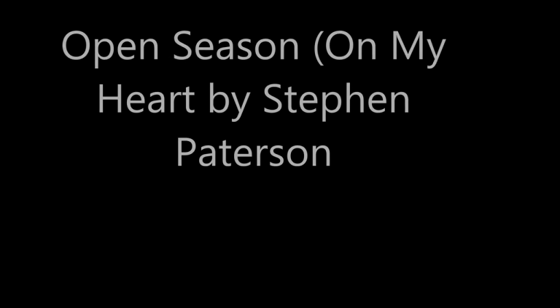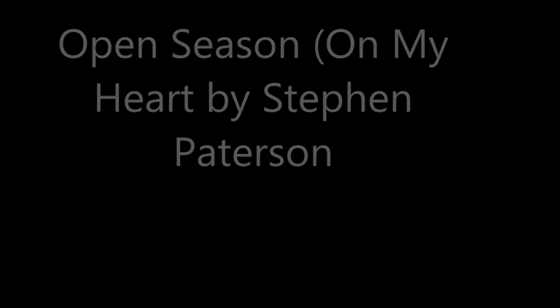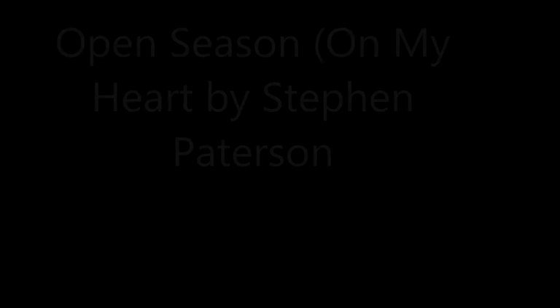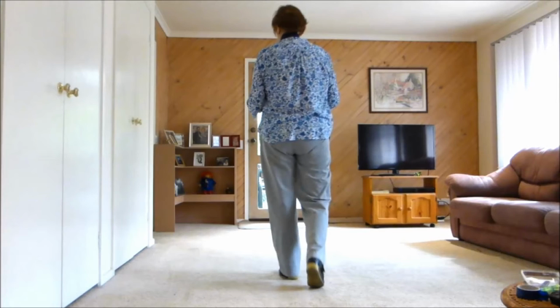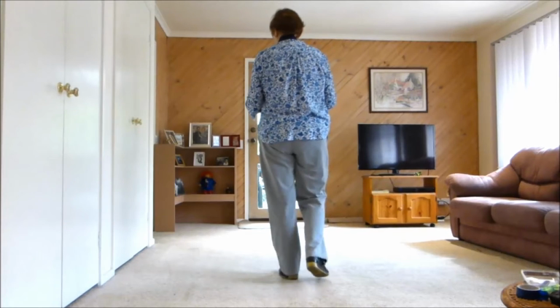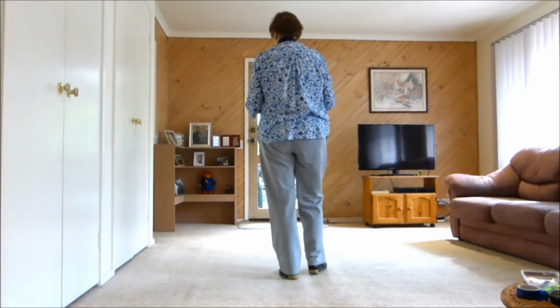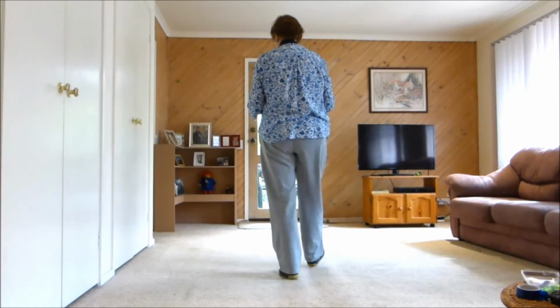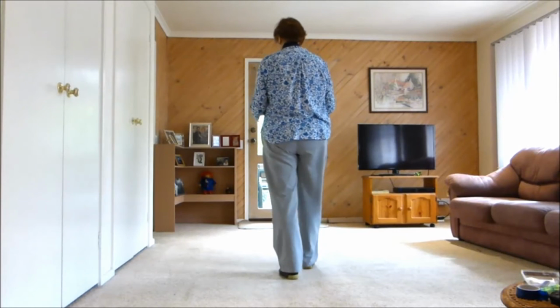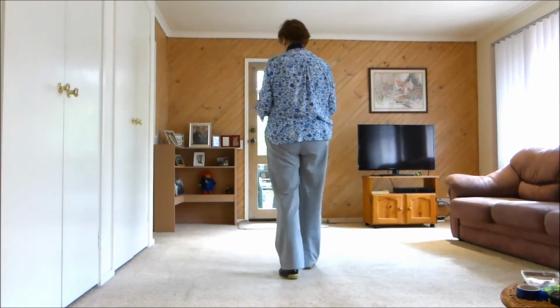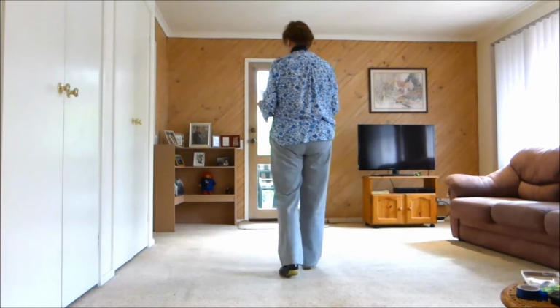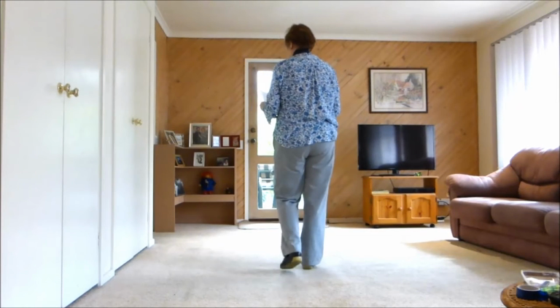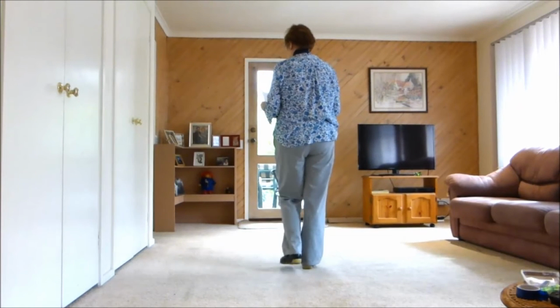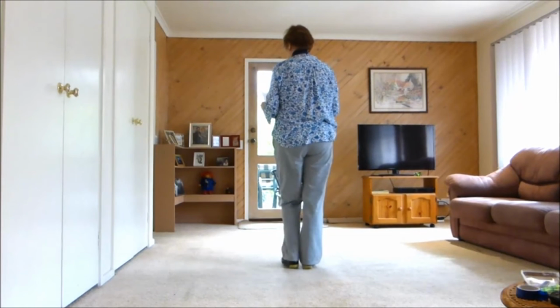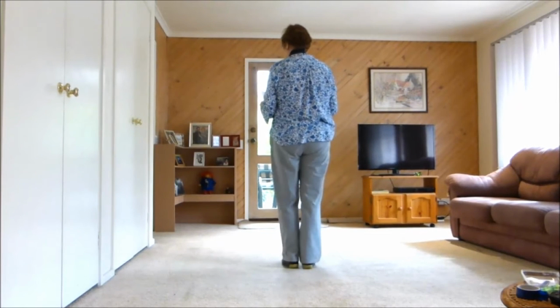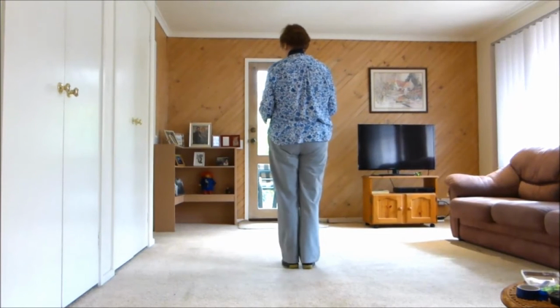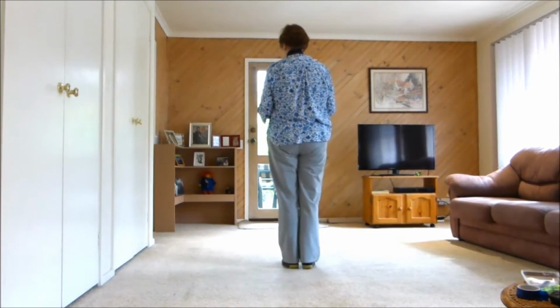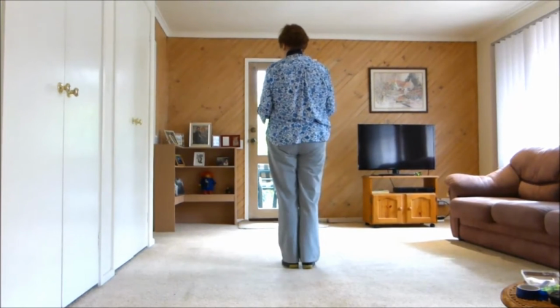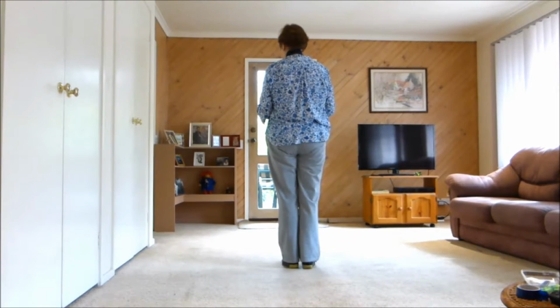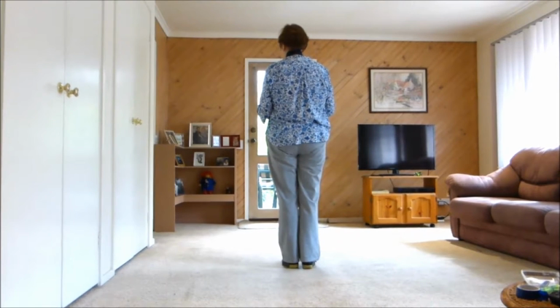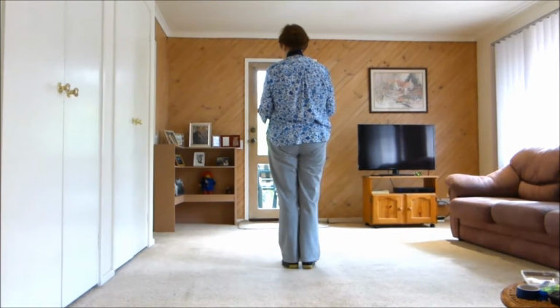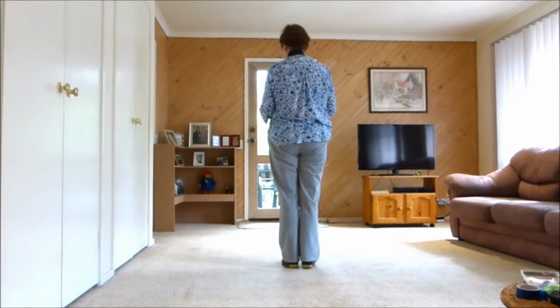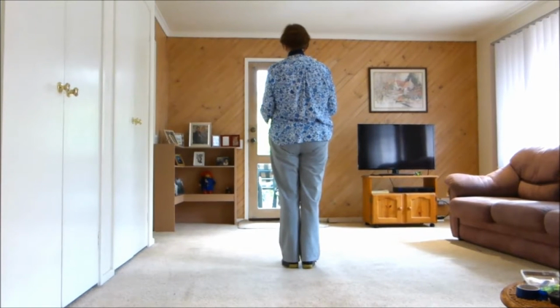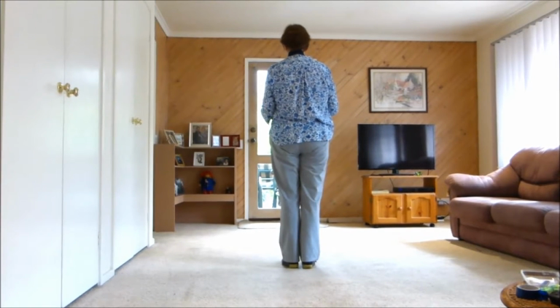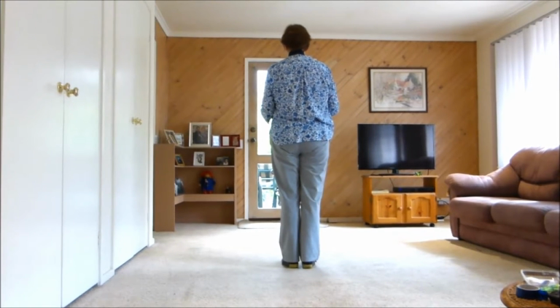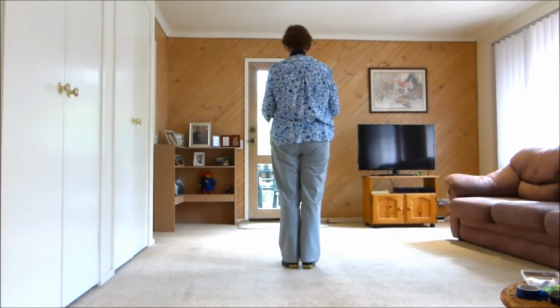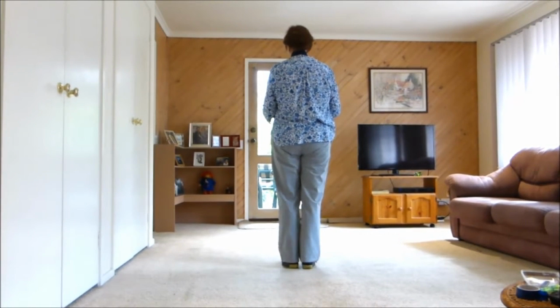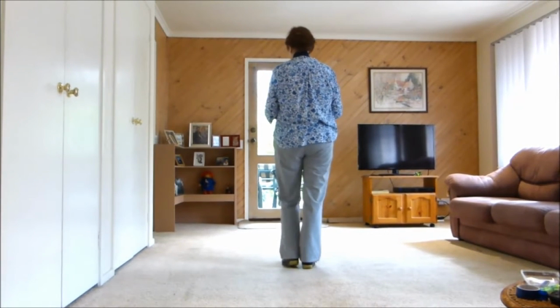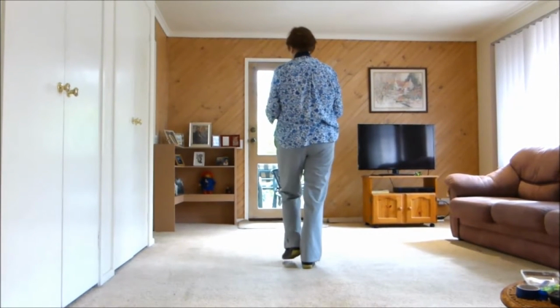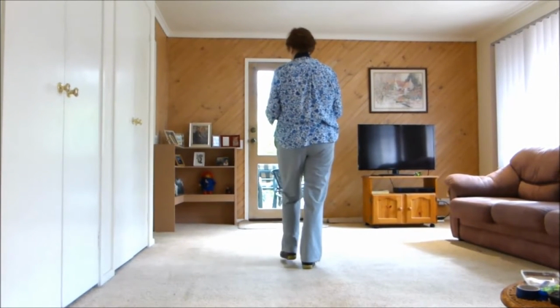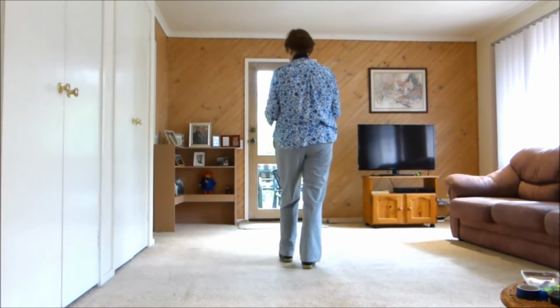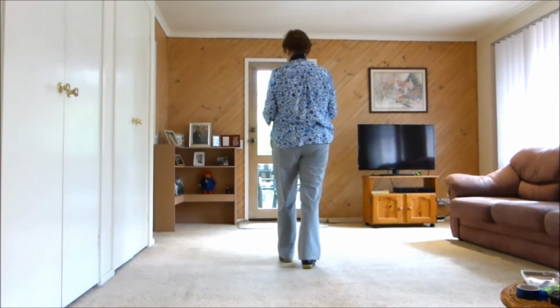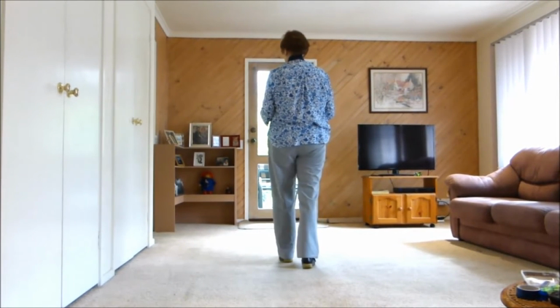On My Heart — 32 count, 4 wall intermediate. I'm taking out the turns.